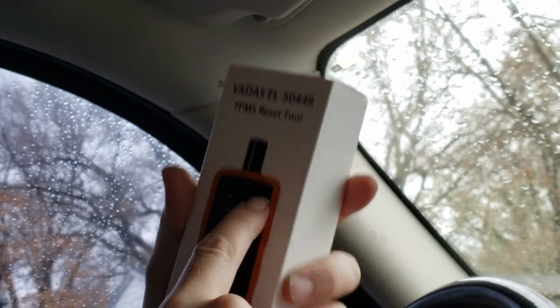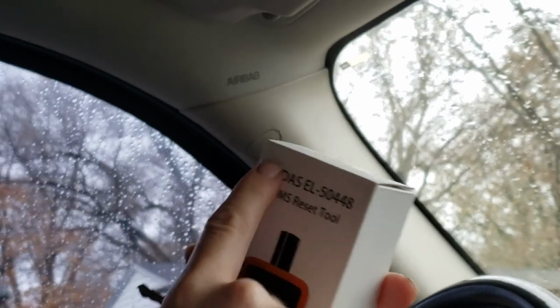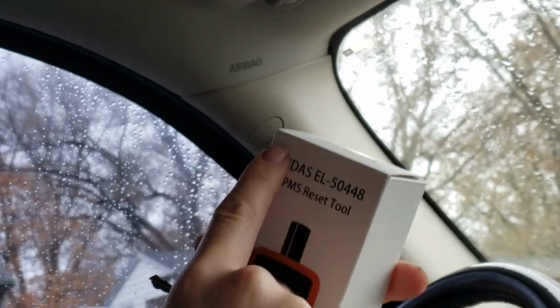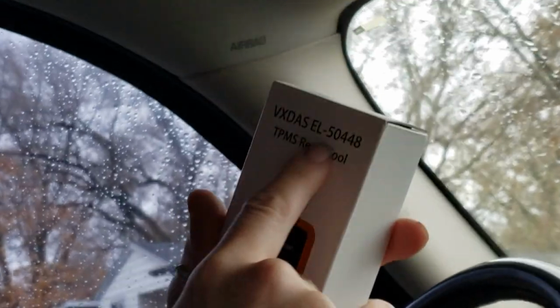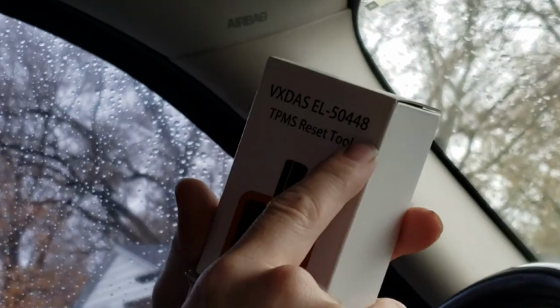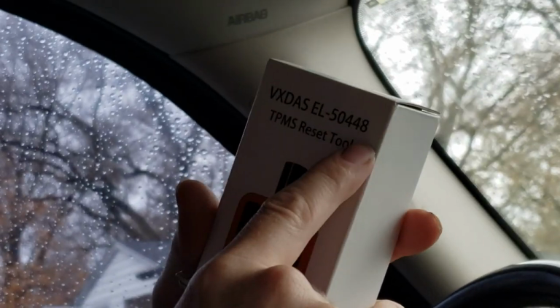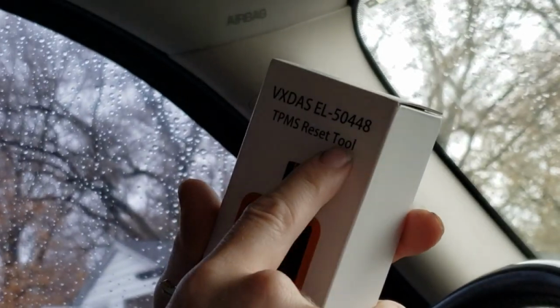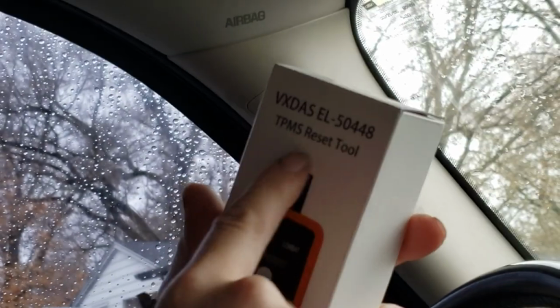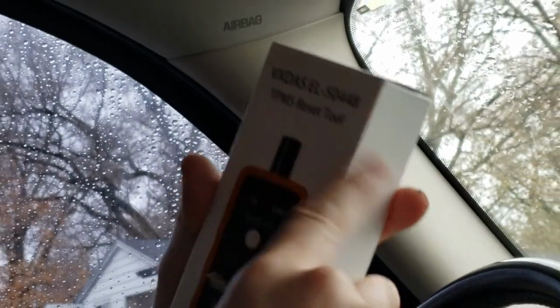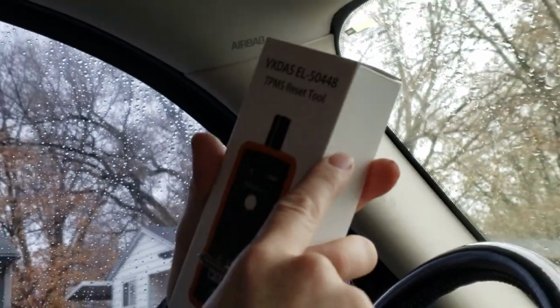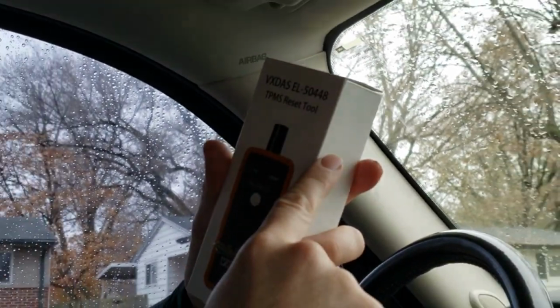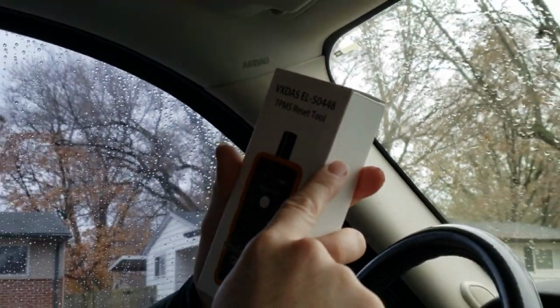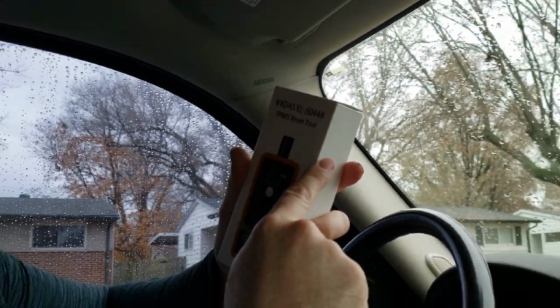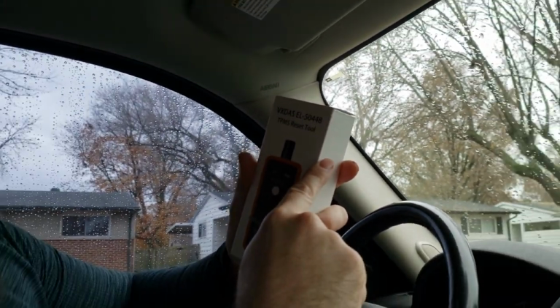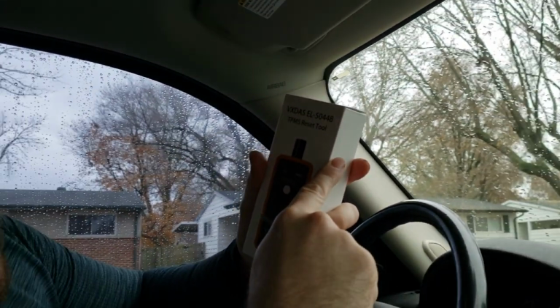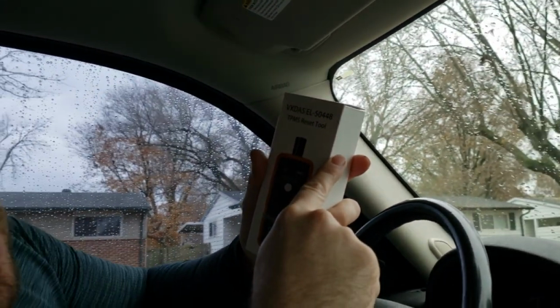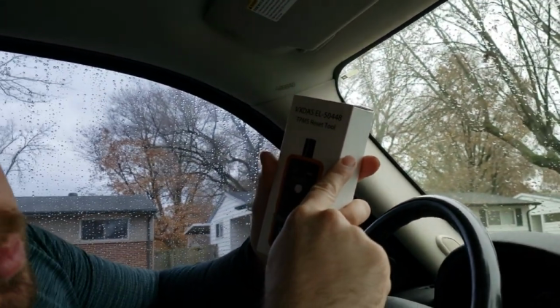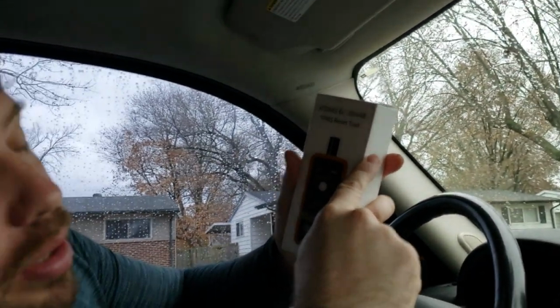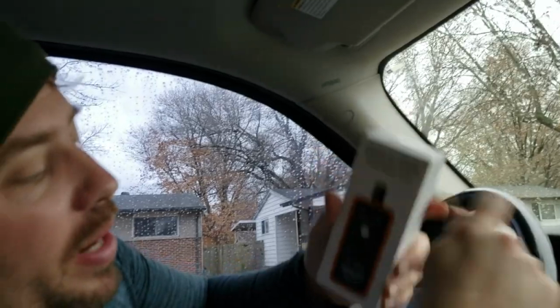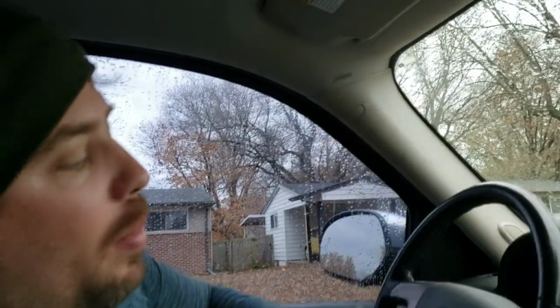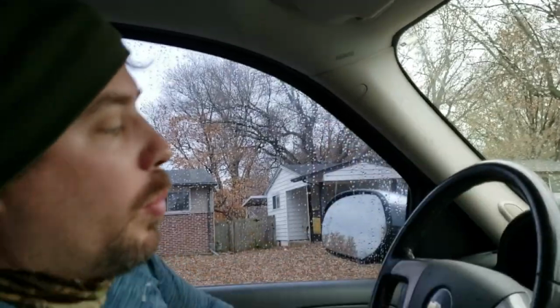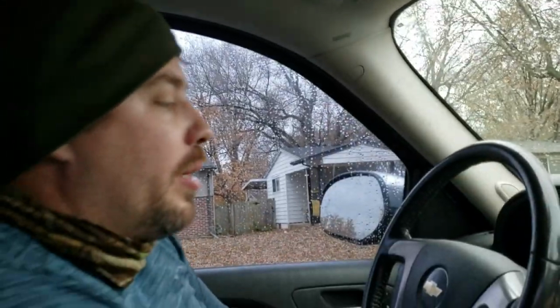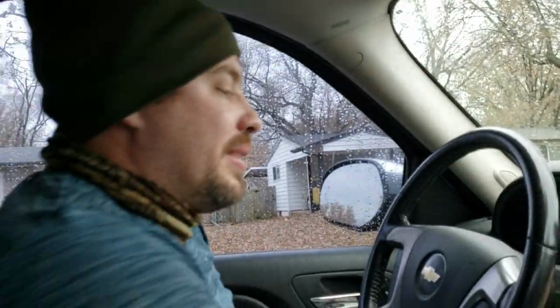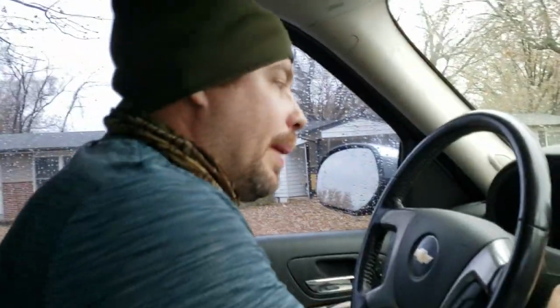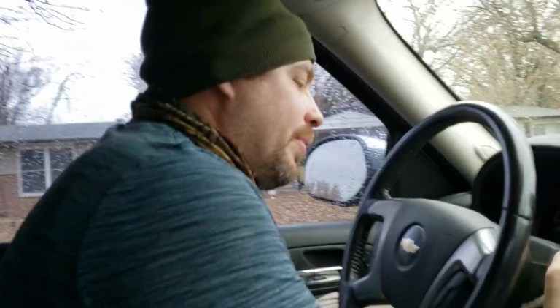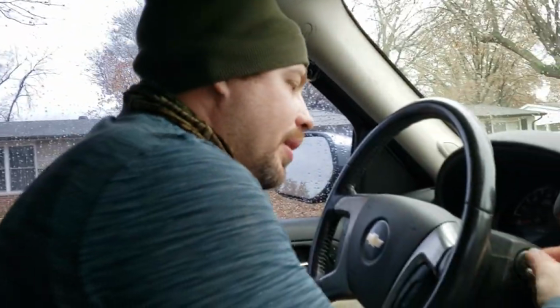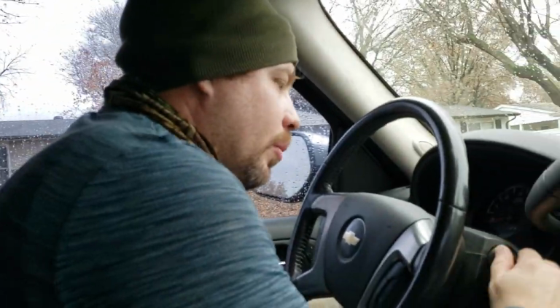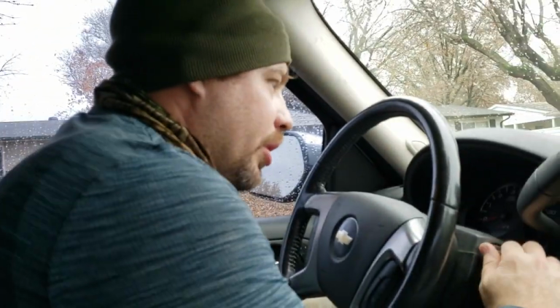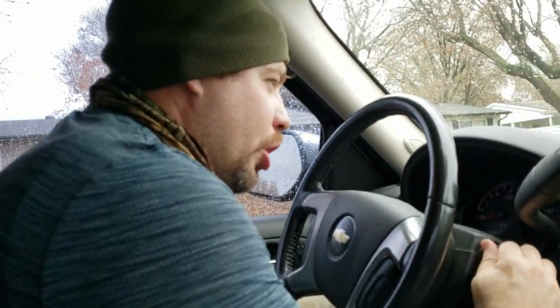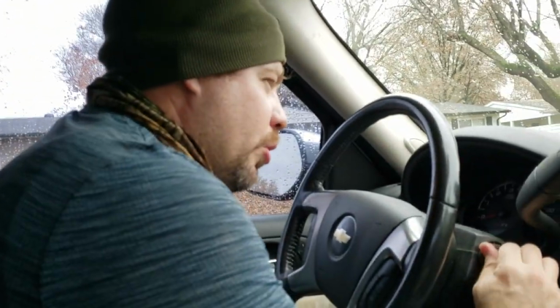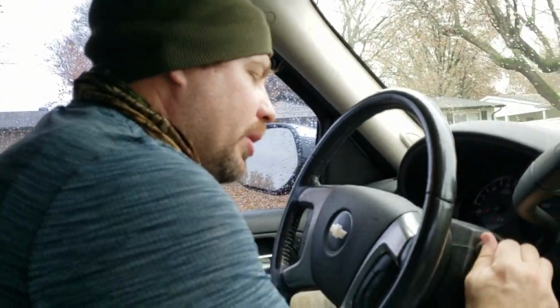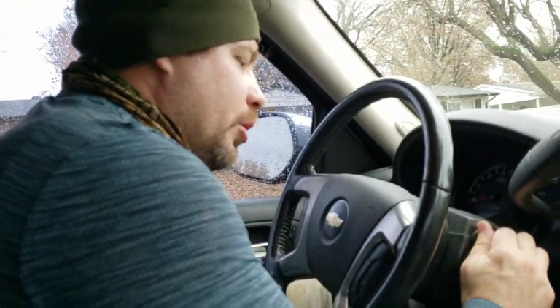It says batteries included — blah blah blah. Hopefully it does have batteries in there; I didn't even check that. We're going to find out. But we're going to attempt this and show you what to do.